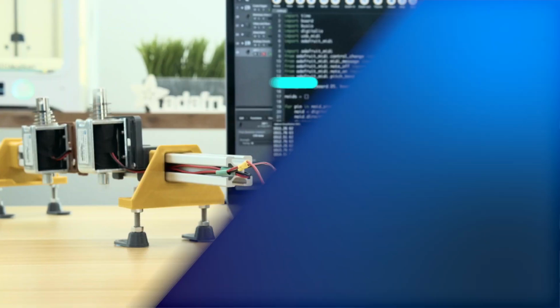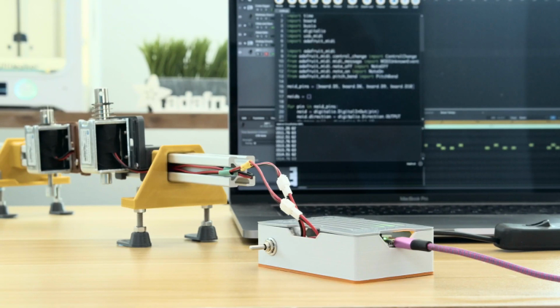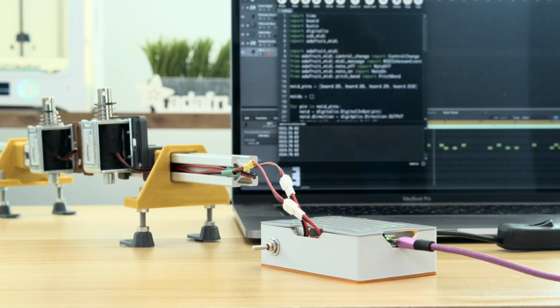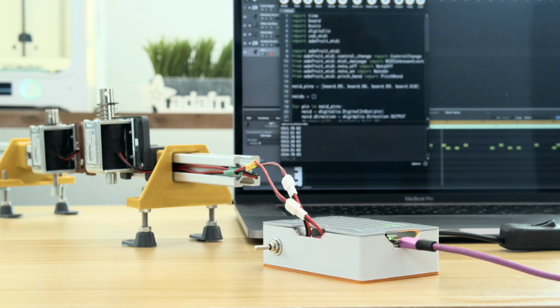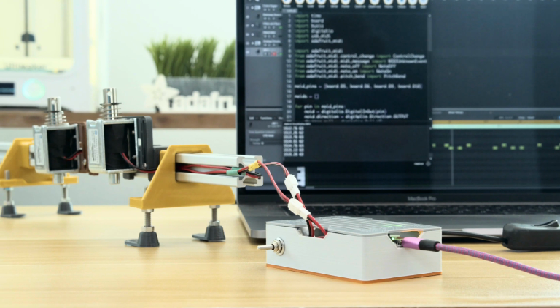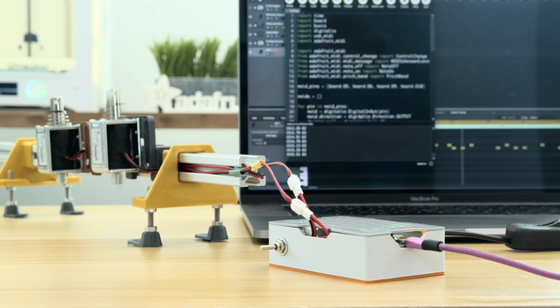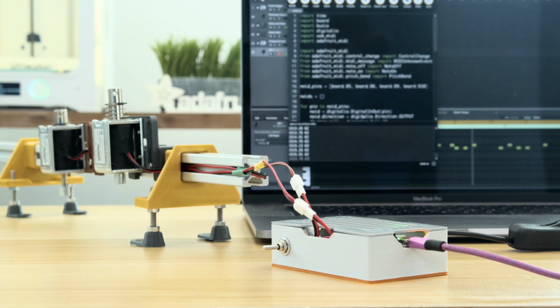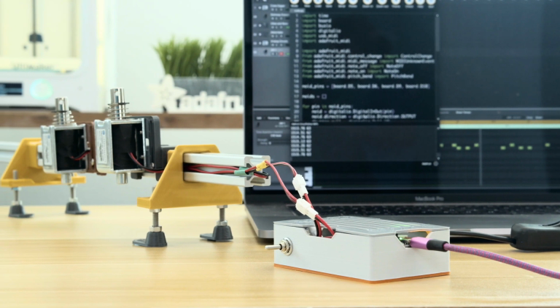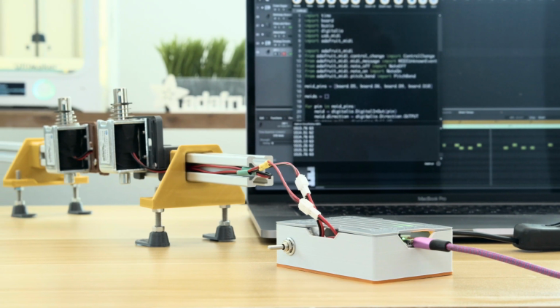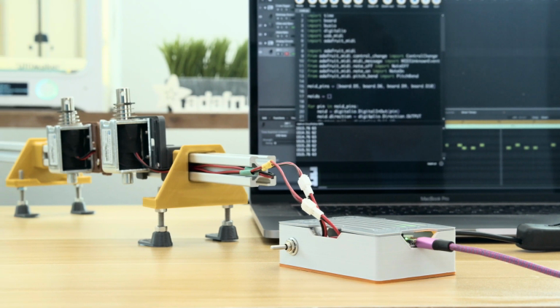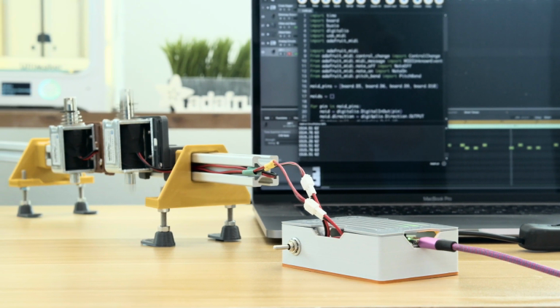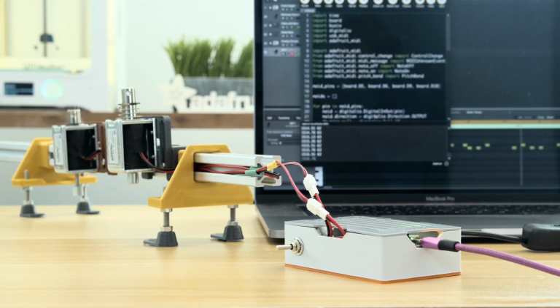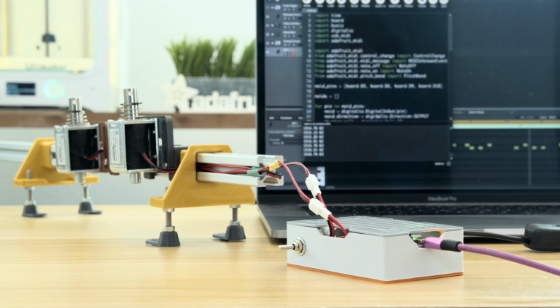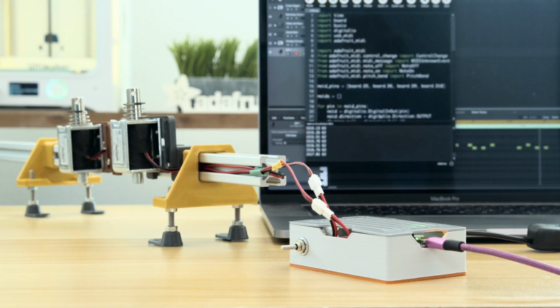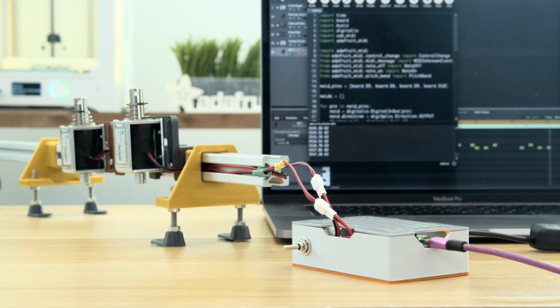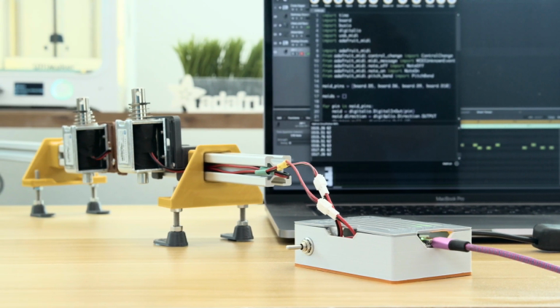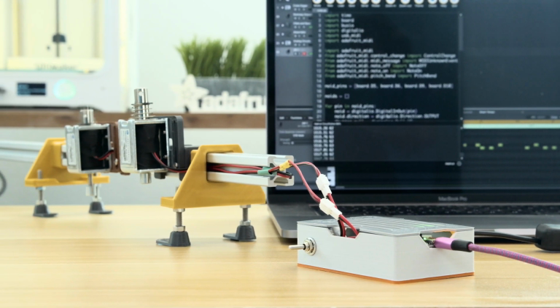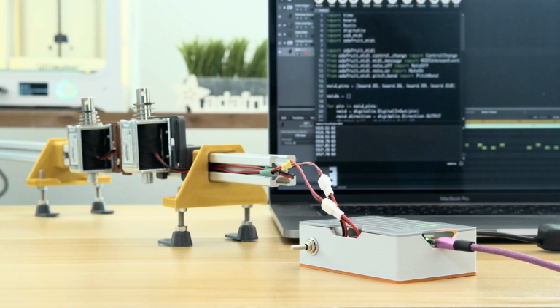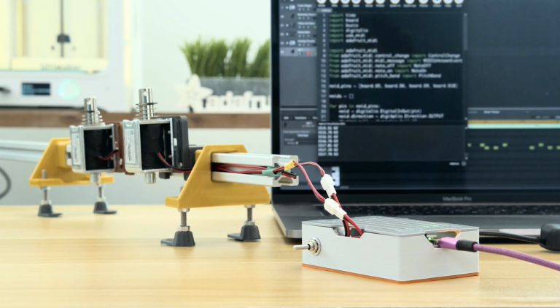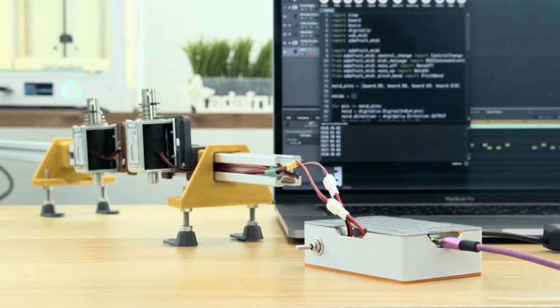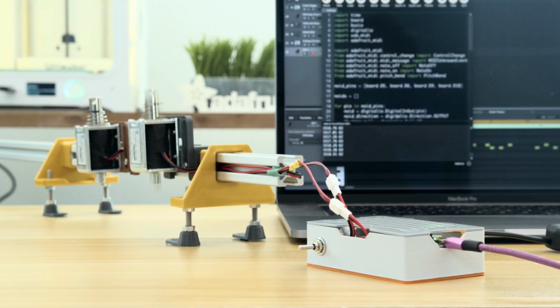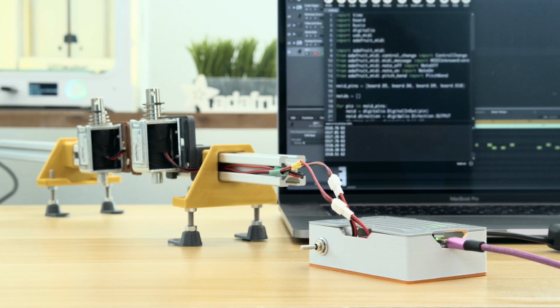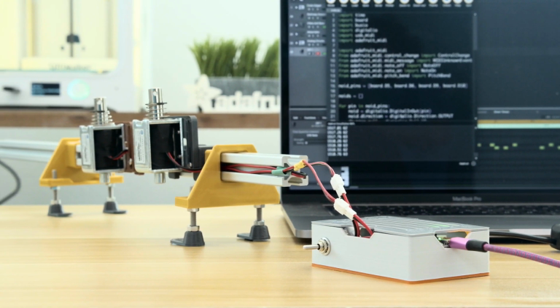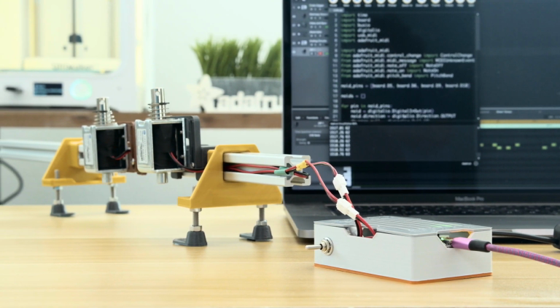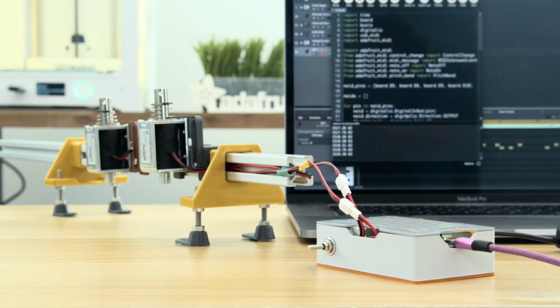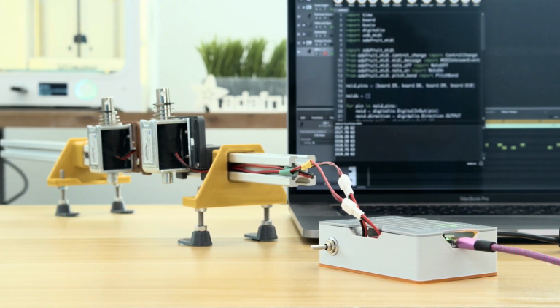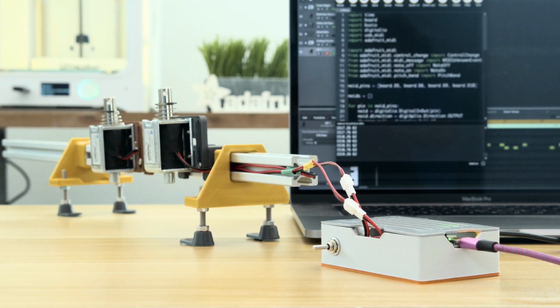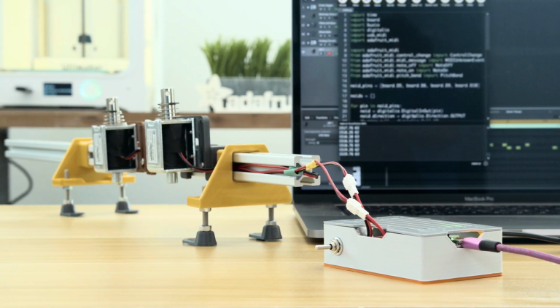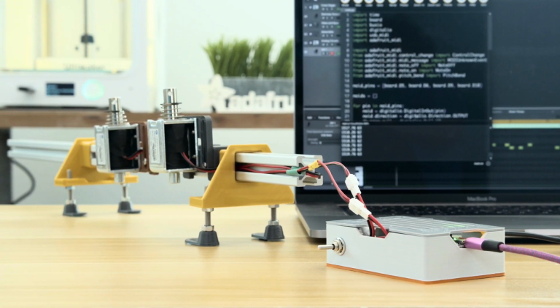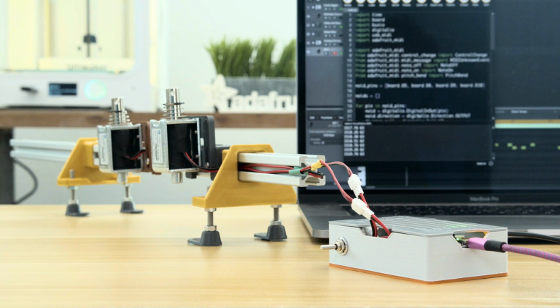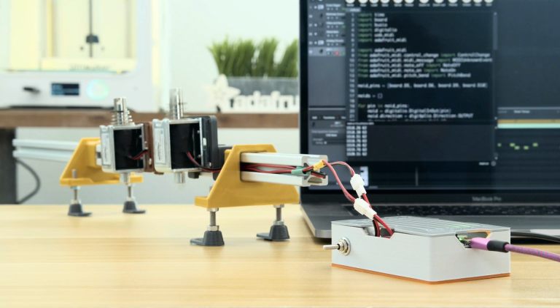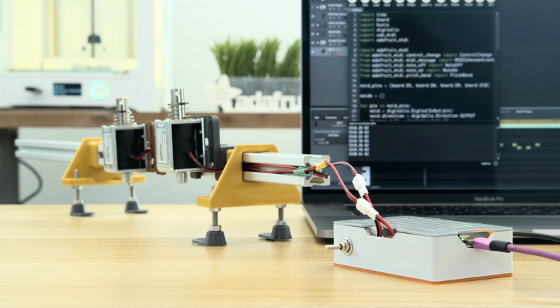I hope you found this useful and hope this inspires you to try out the Adafruit perma-proto for your next project. See you next time. Bye.